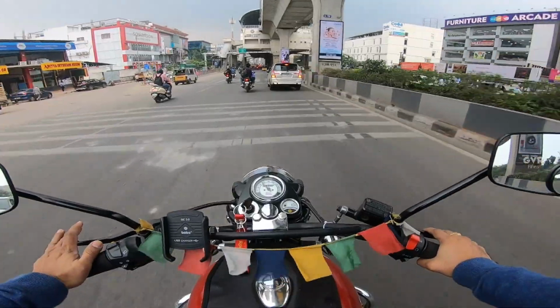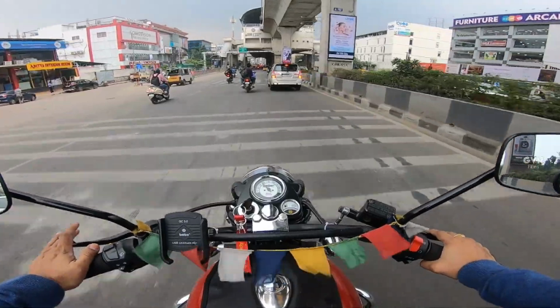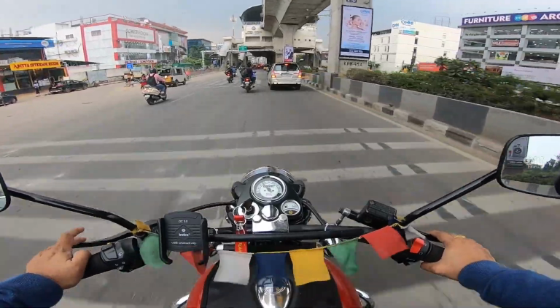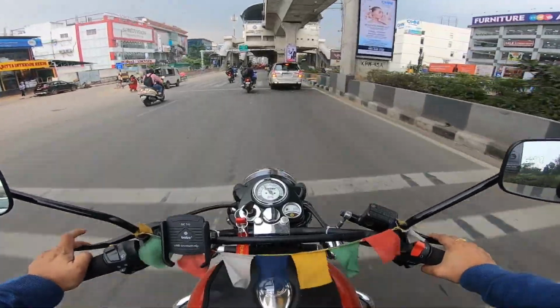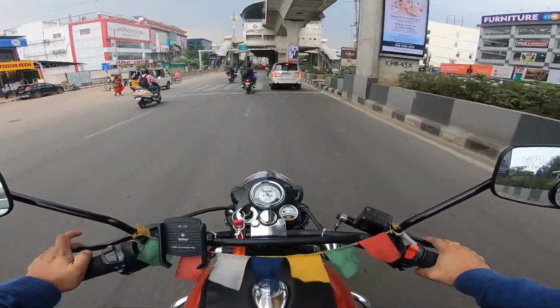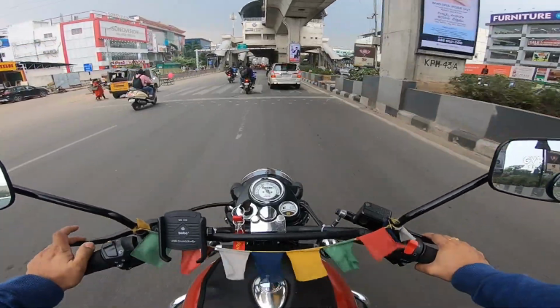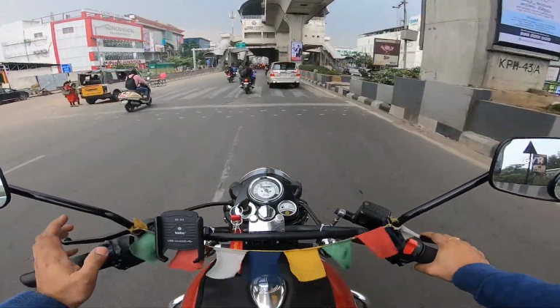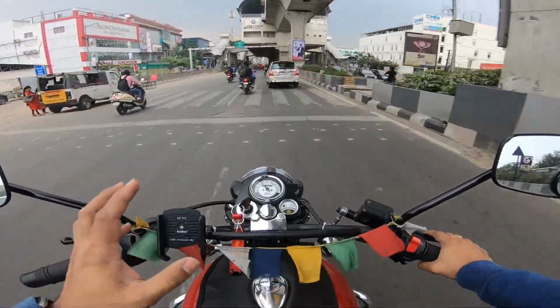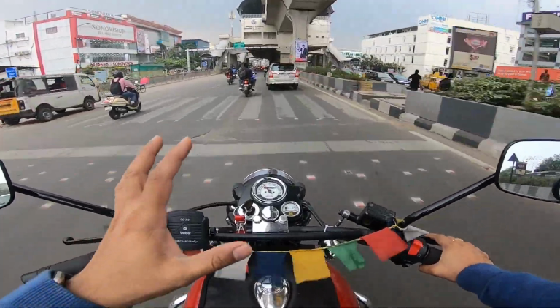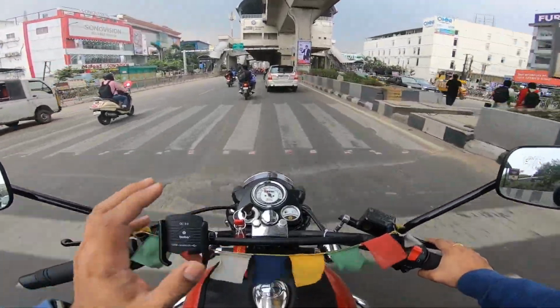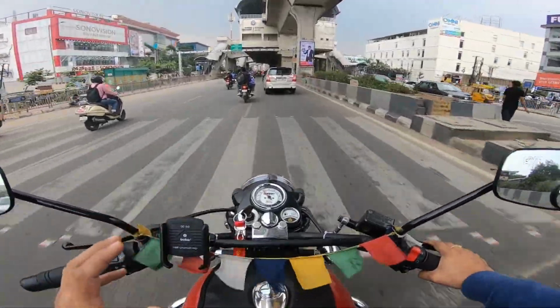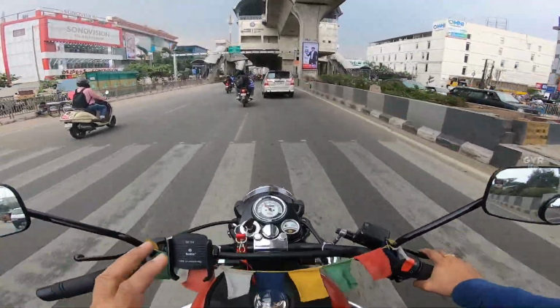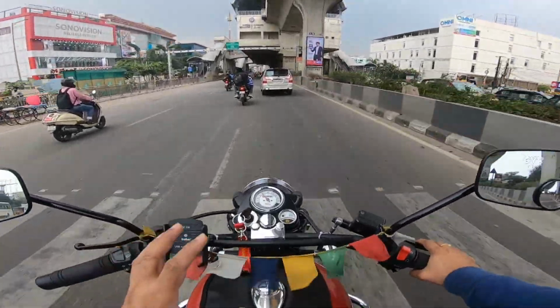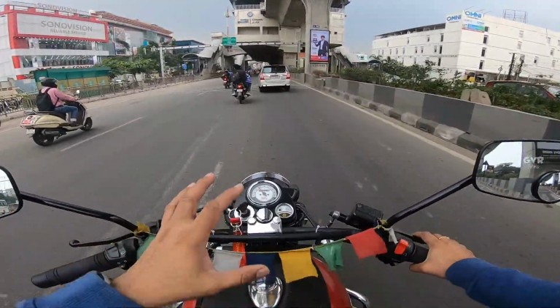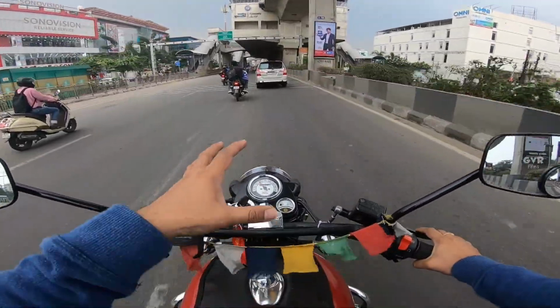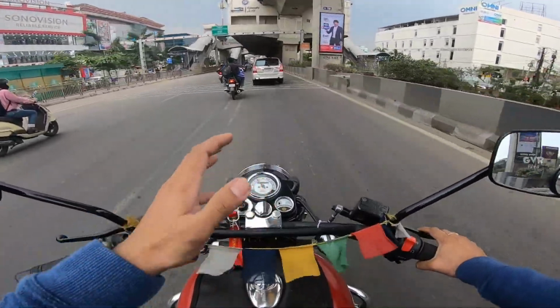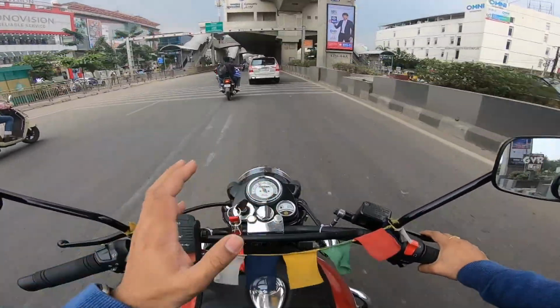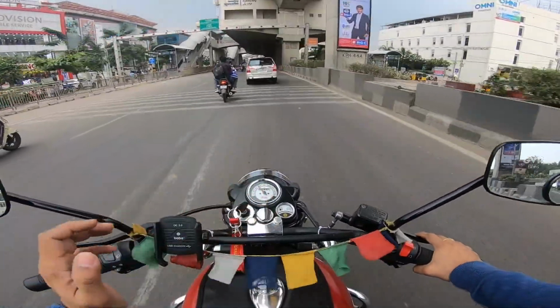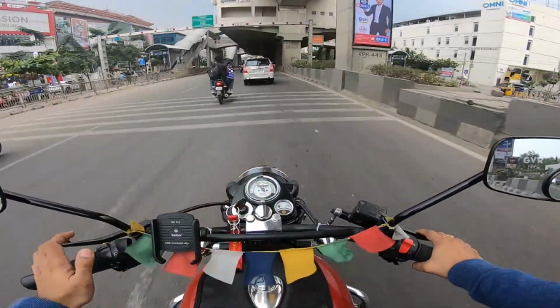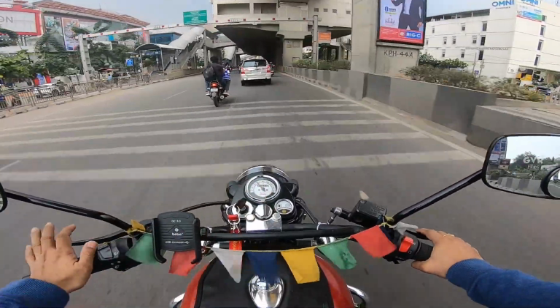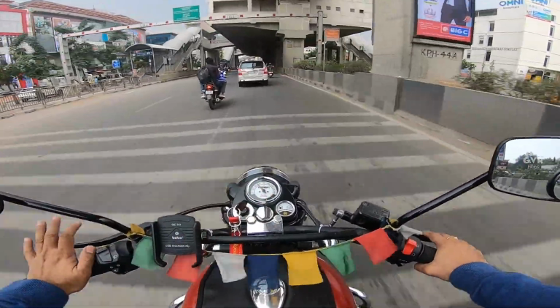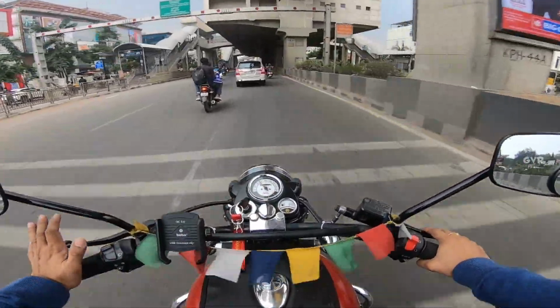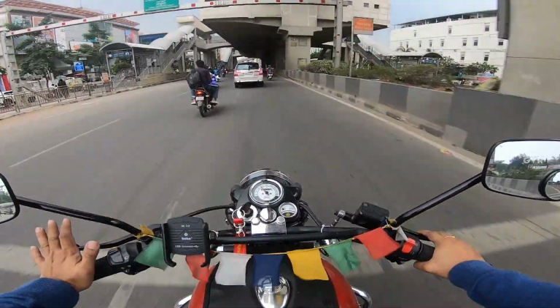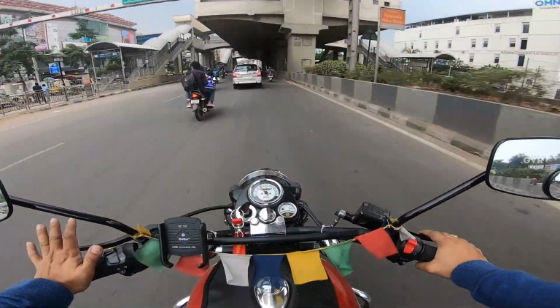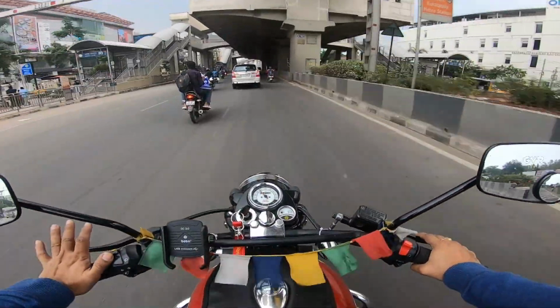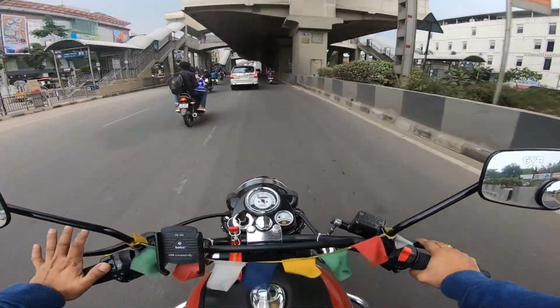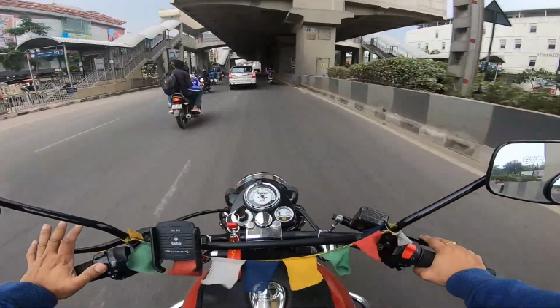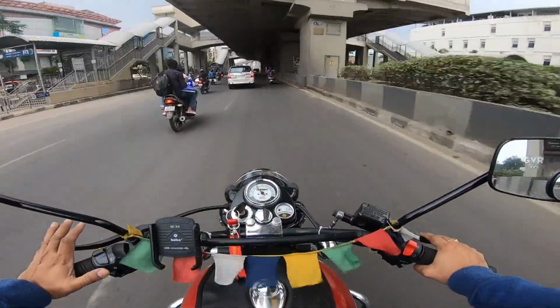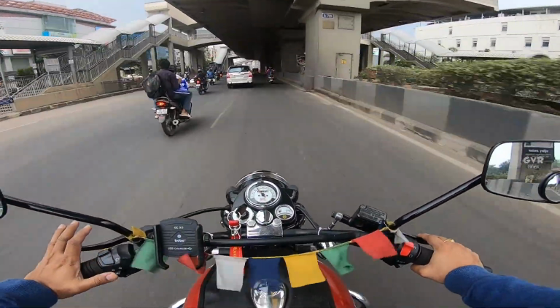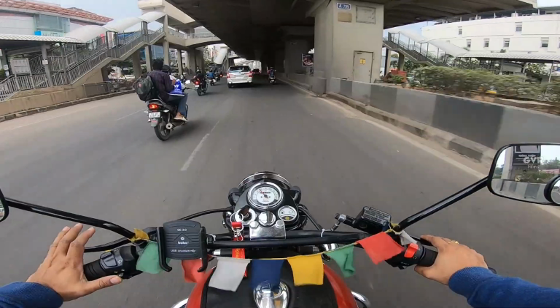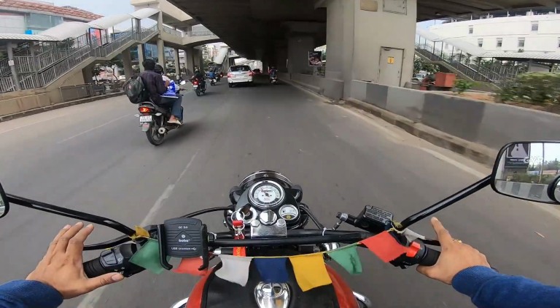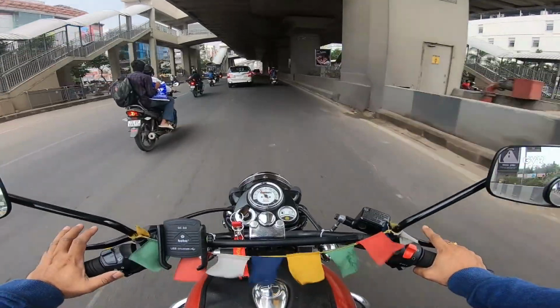I have installed the headlight grill with a headlight grill. That is one thing.